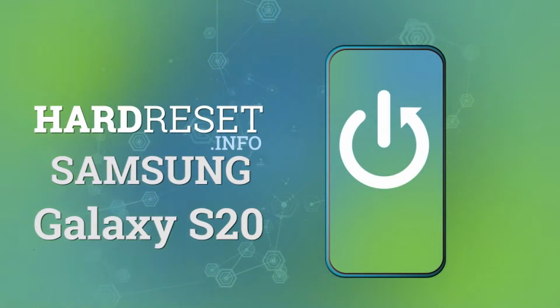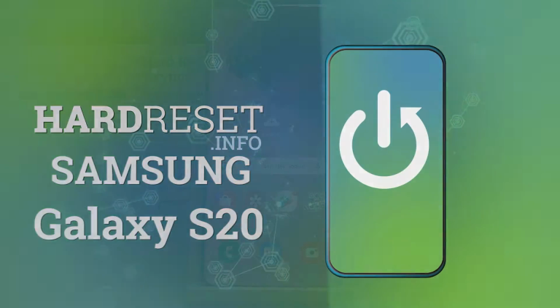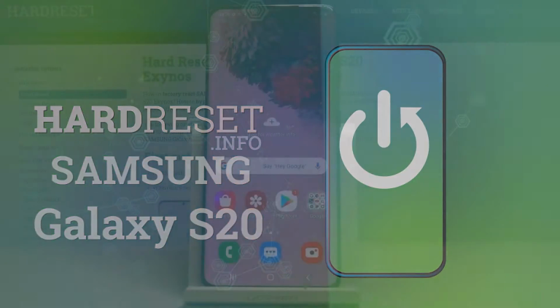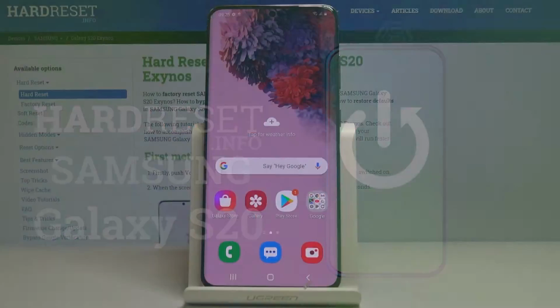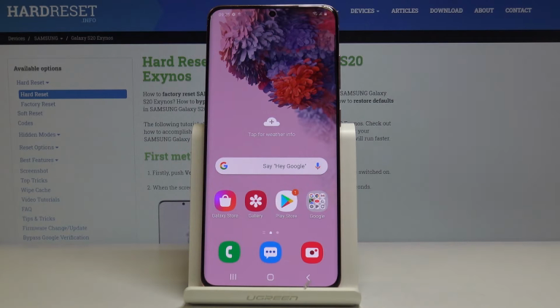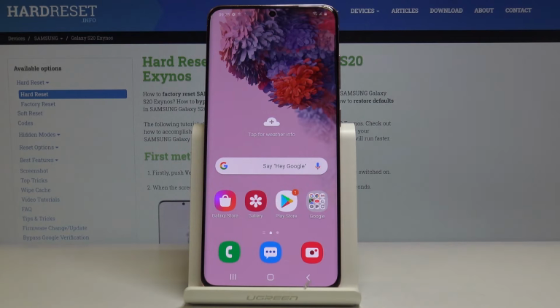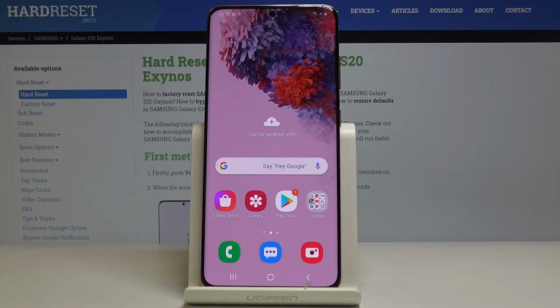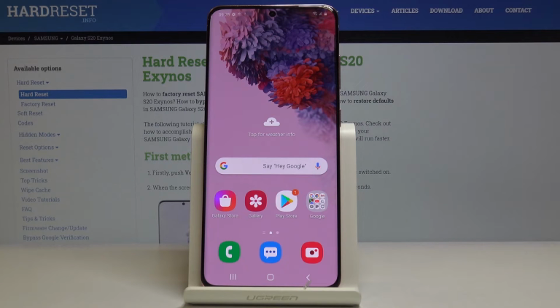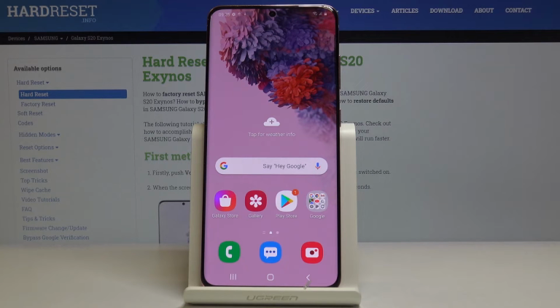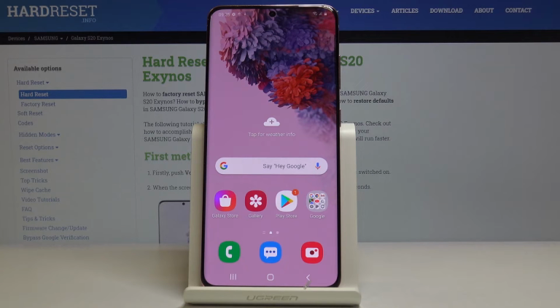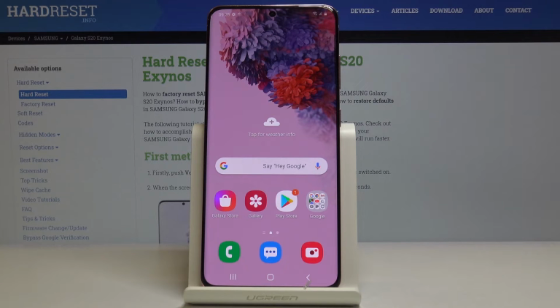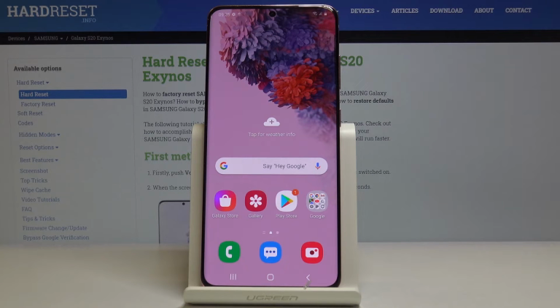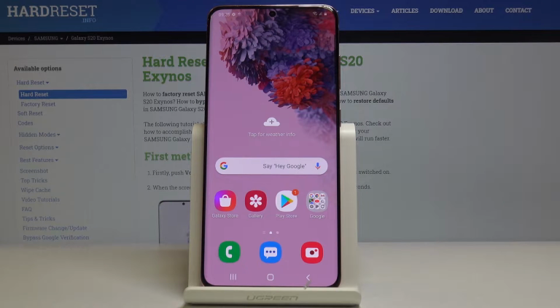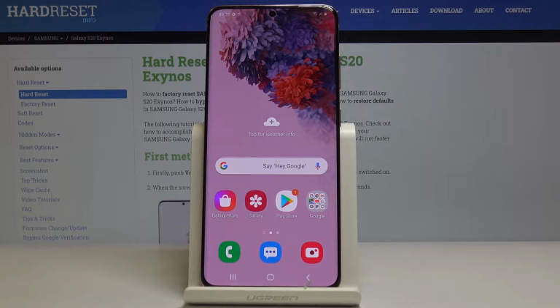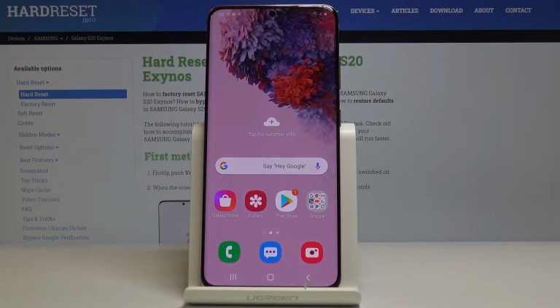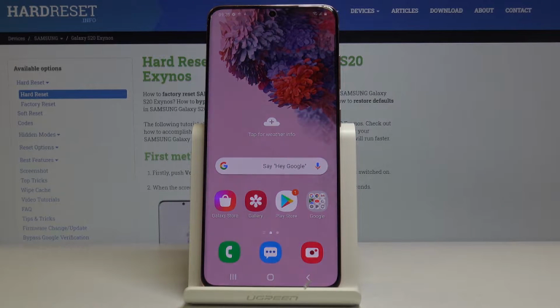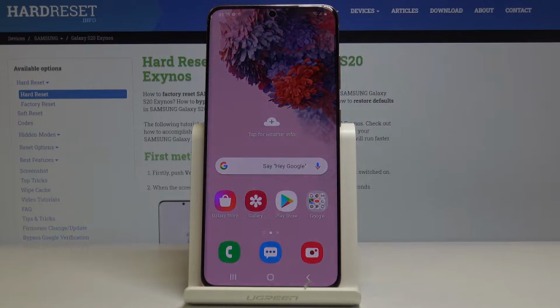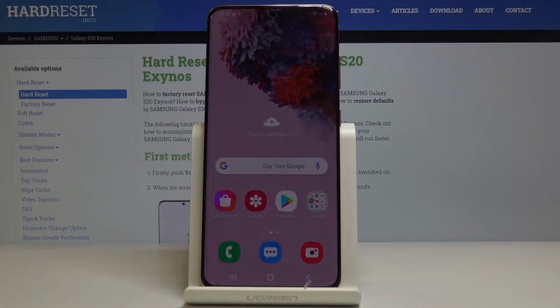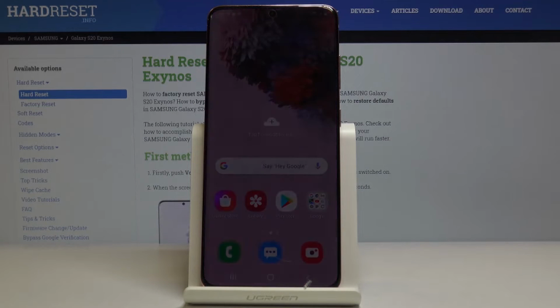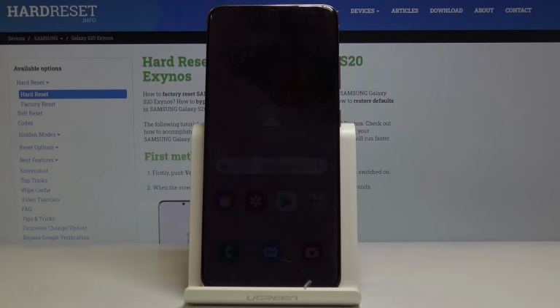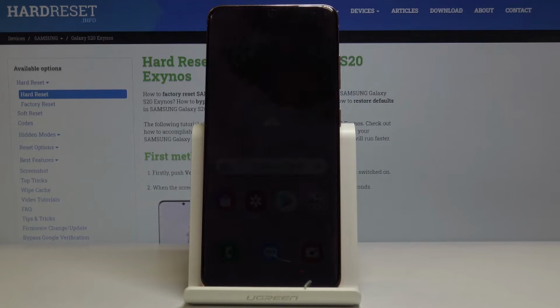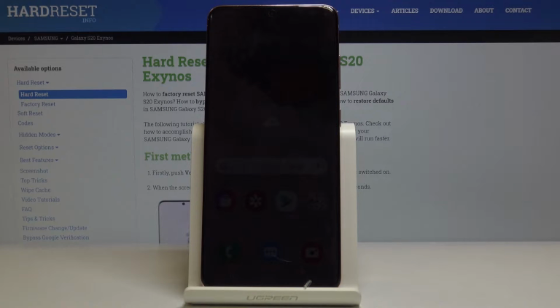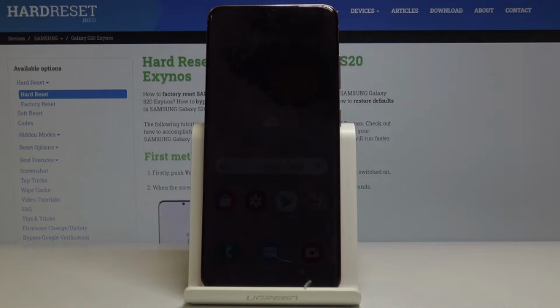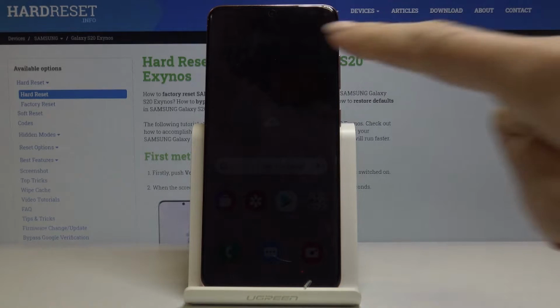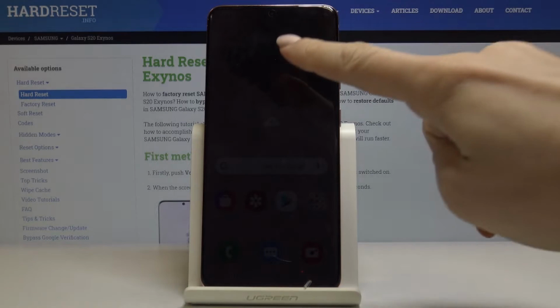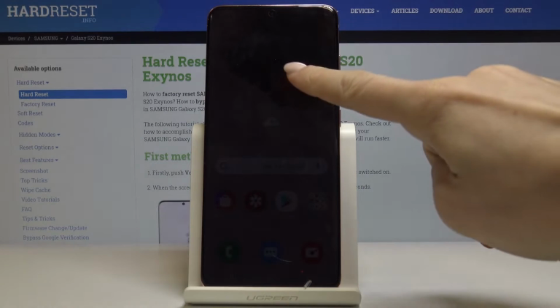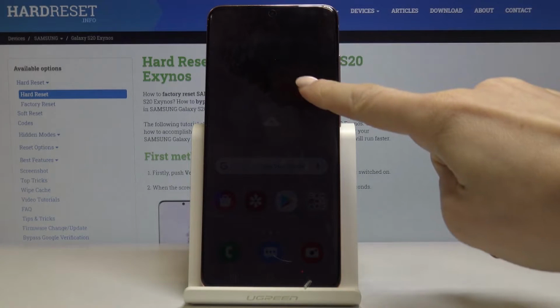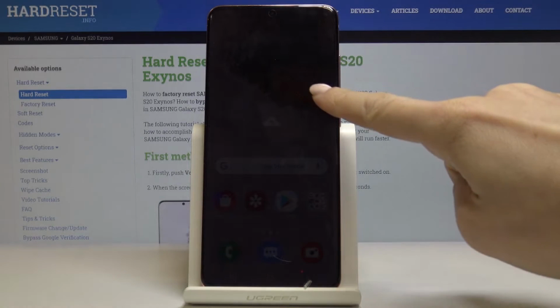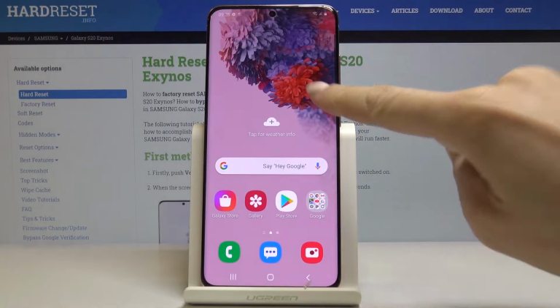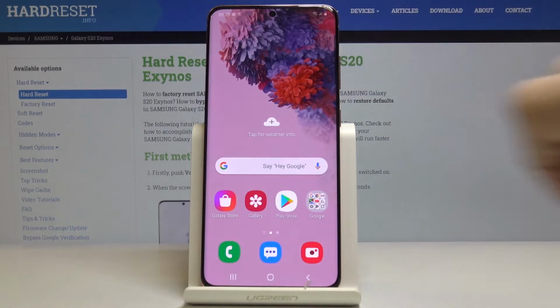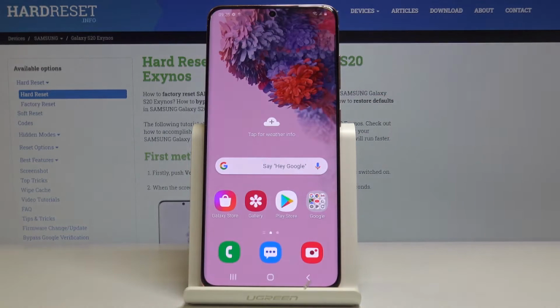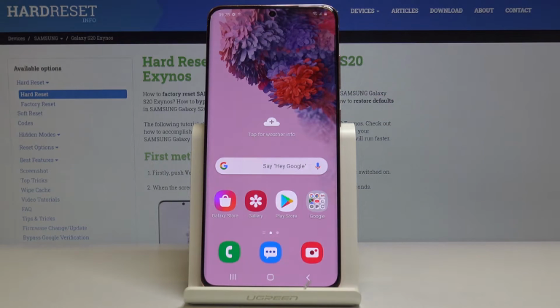Here I've got a Samsung Galaxy S20 and let me show you how to activate and use test mode on the following device.